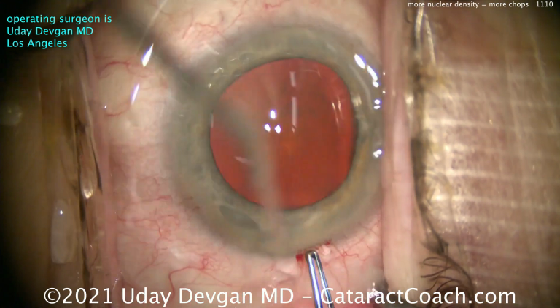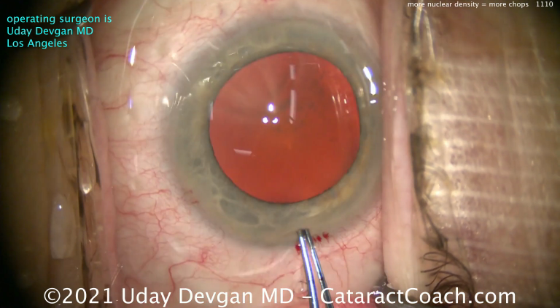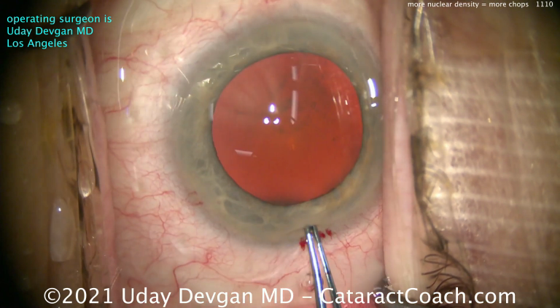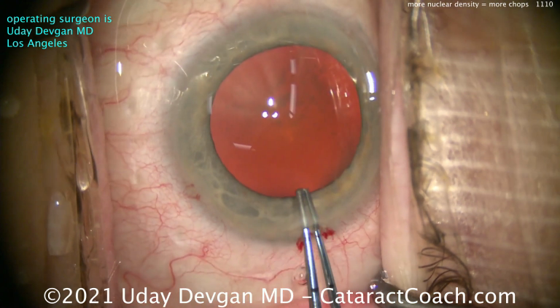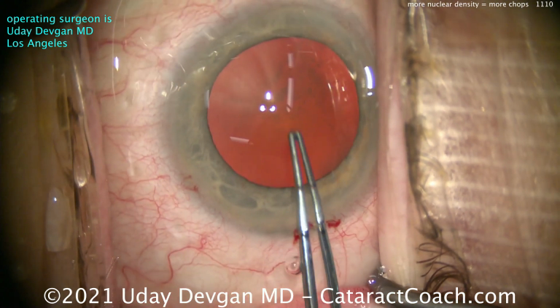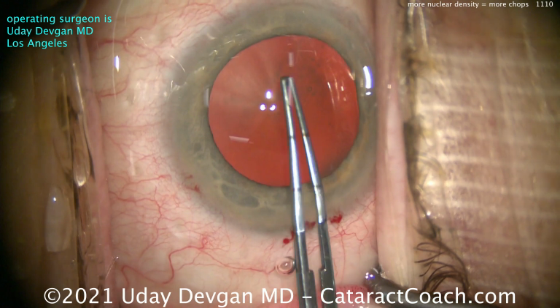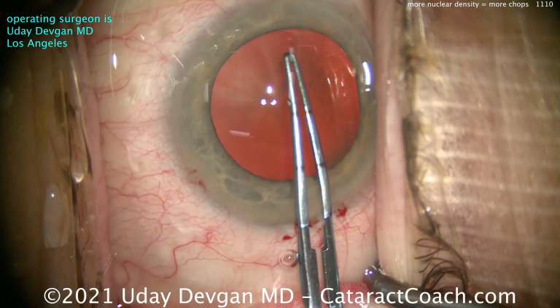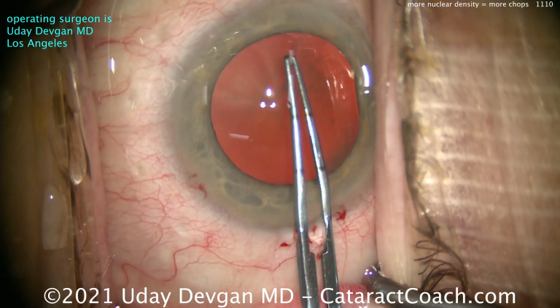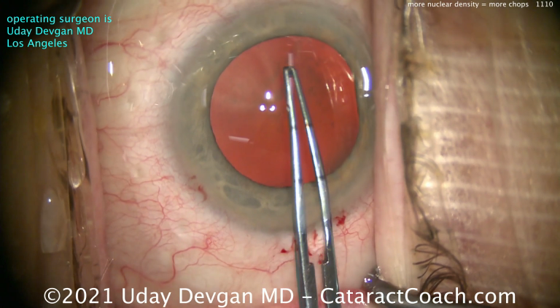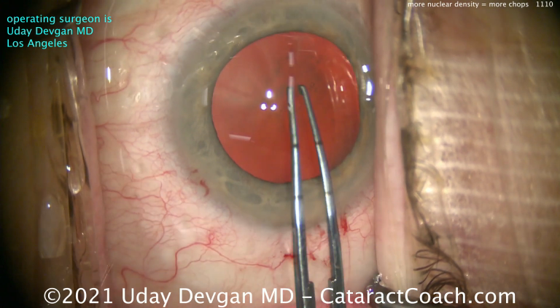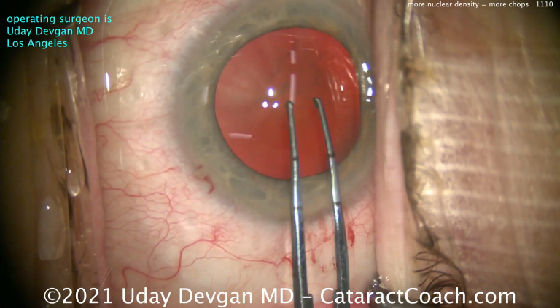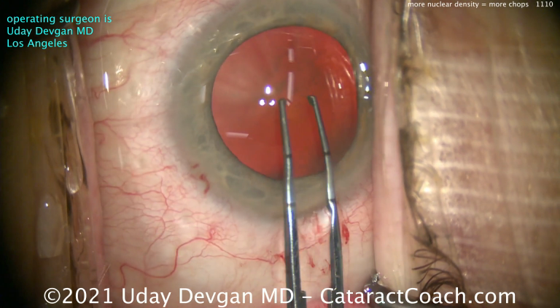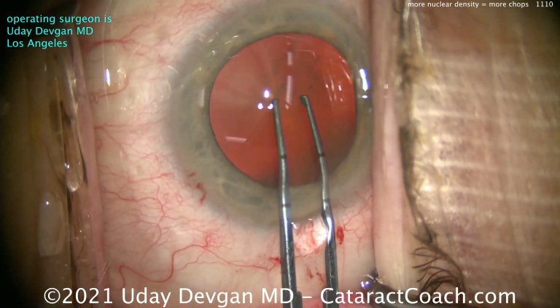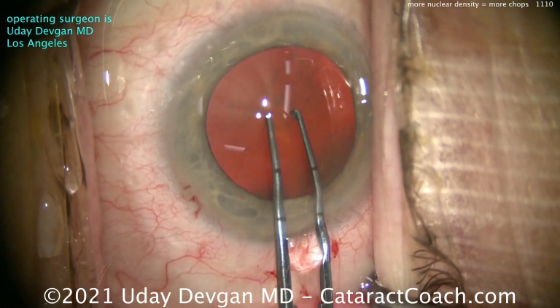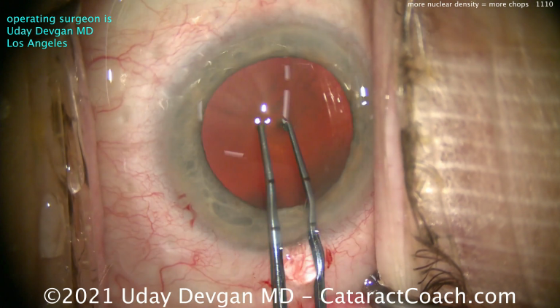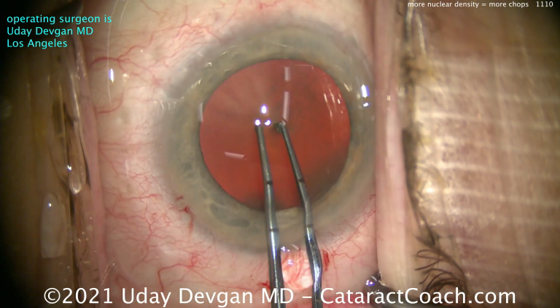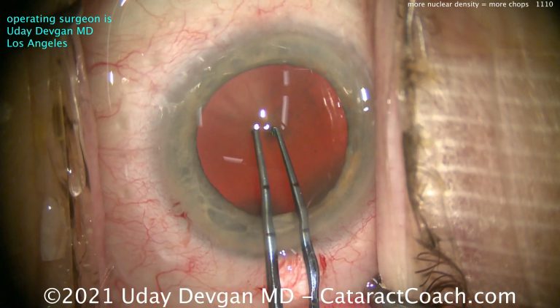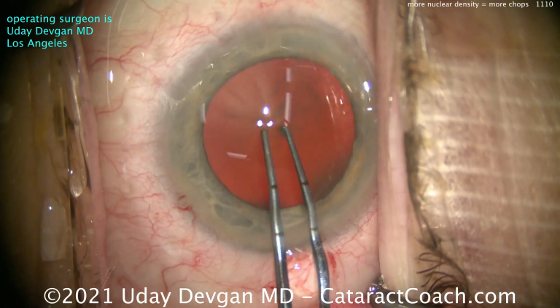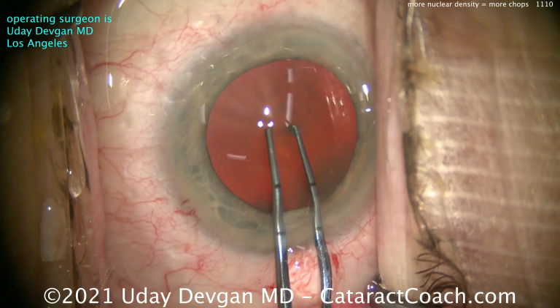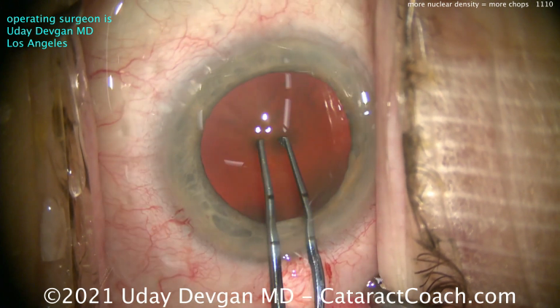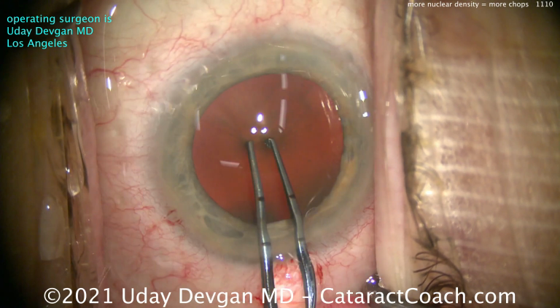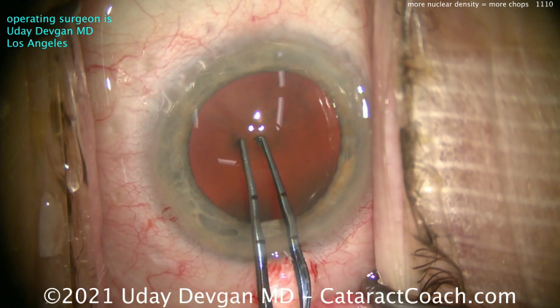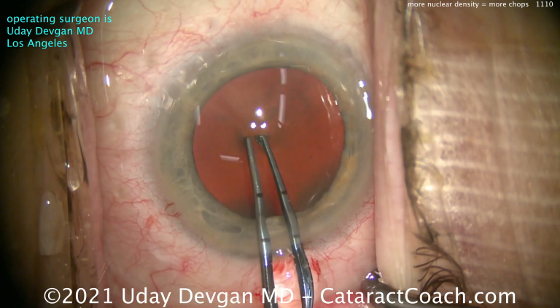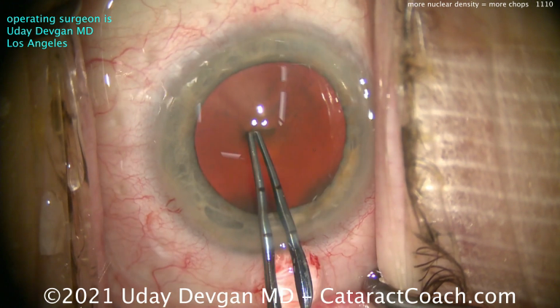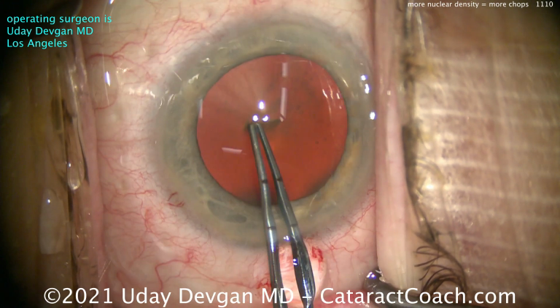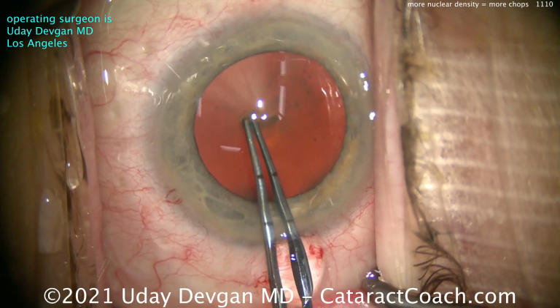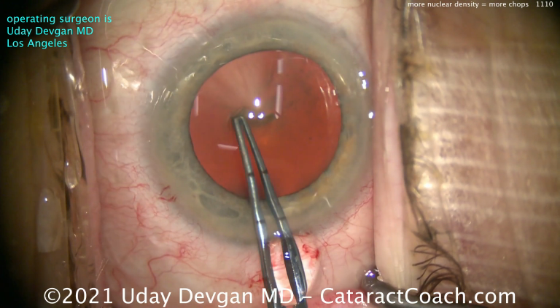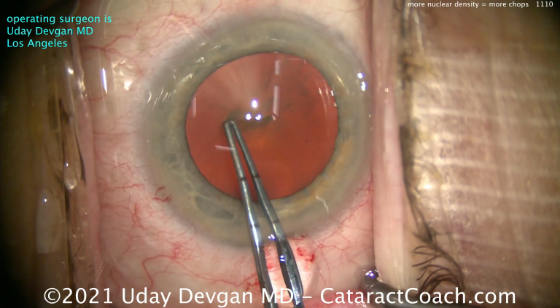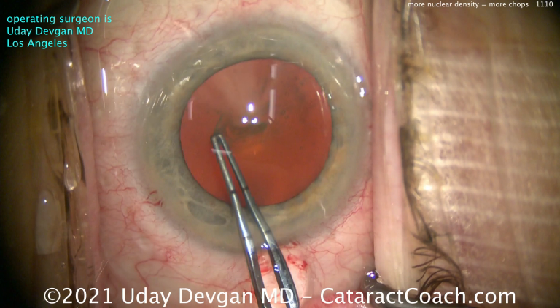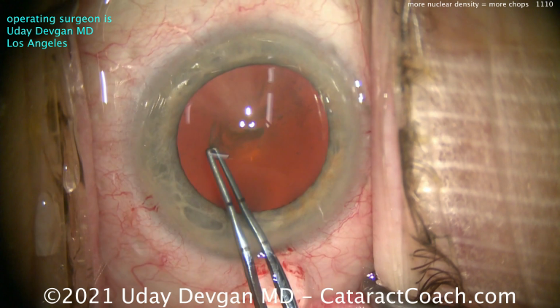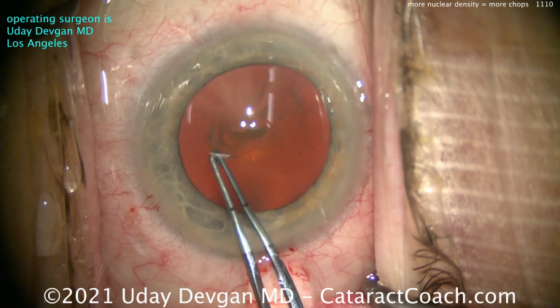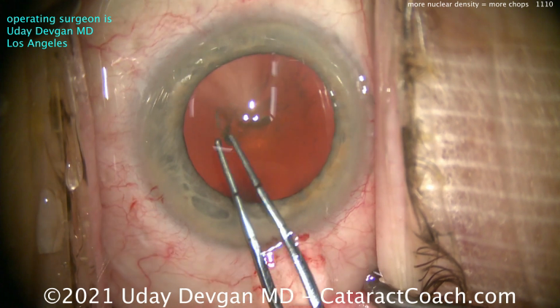Incision looks good. I like the little bit of bleeding there with the limbus. That tells me that it's a good incision that's going to heal well in the long term.